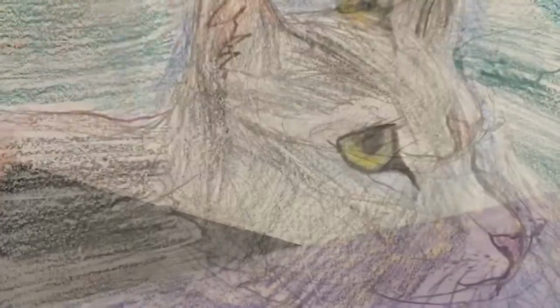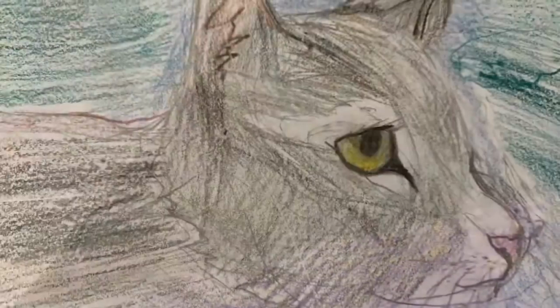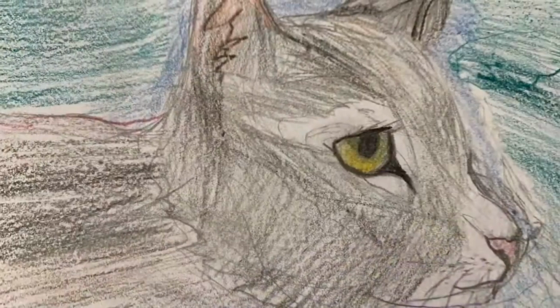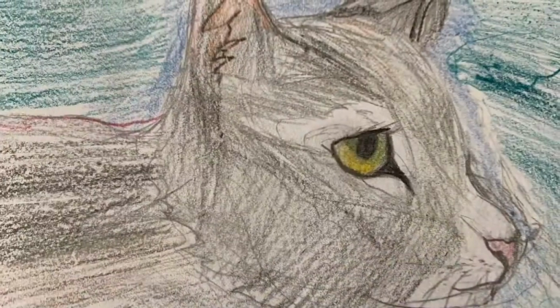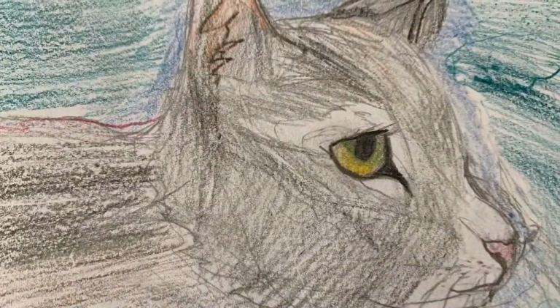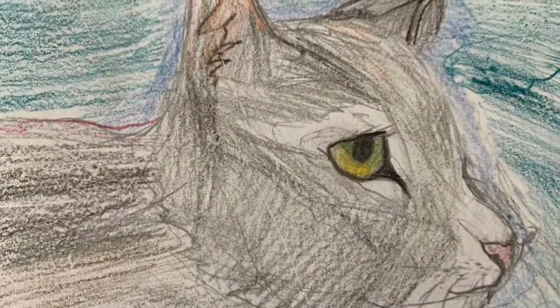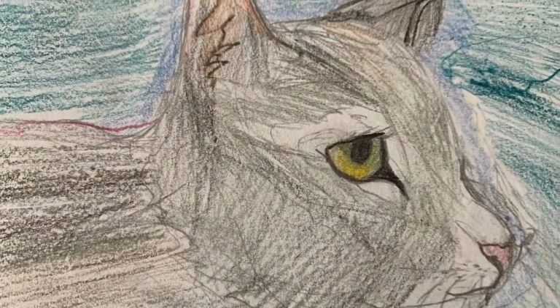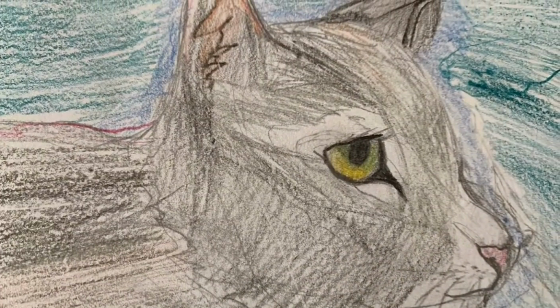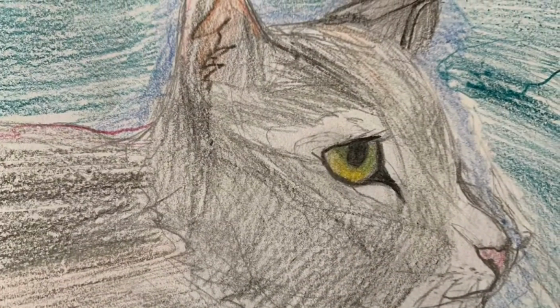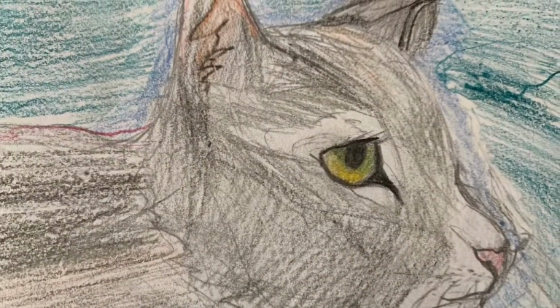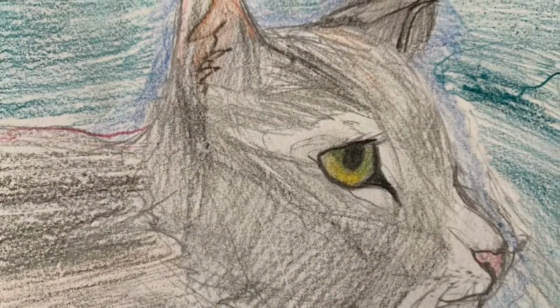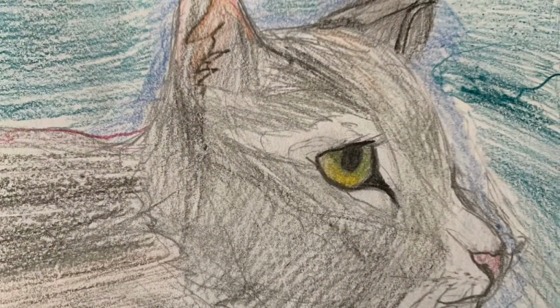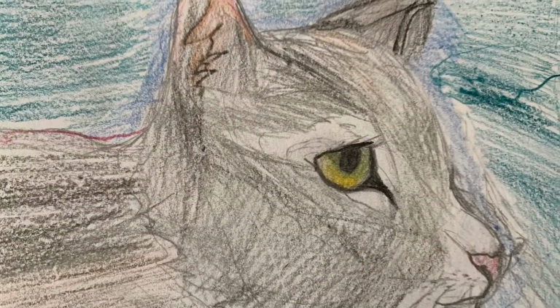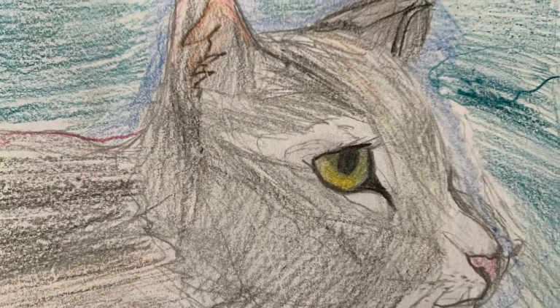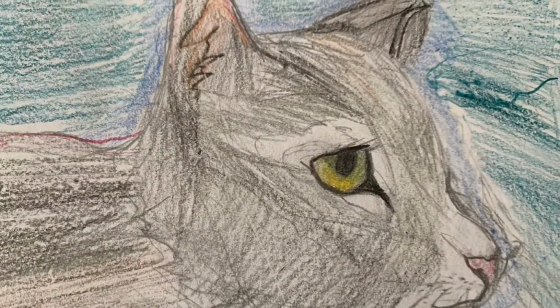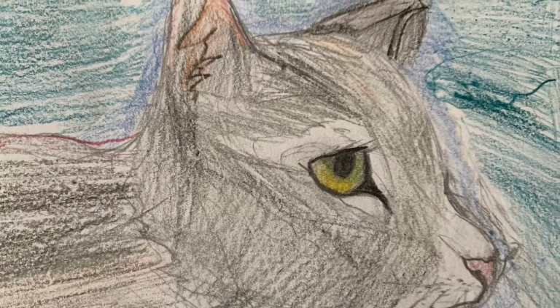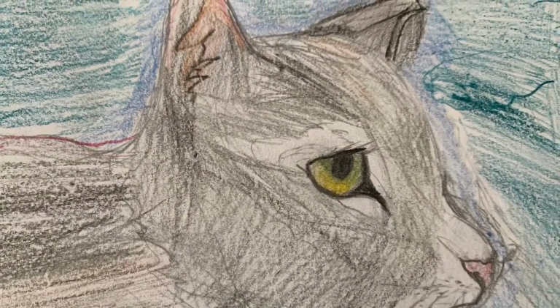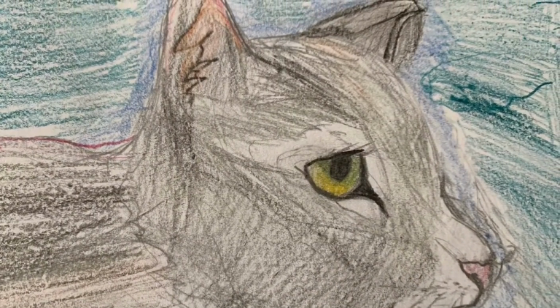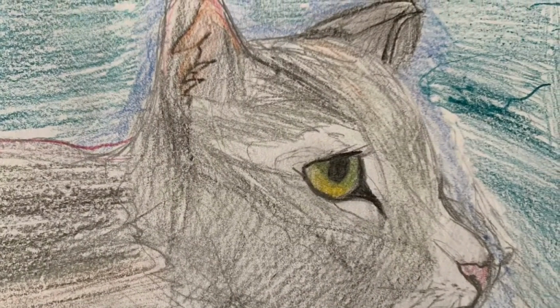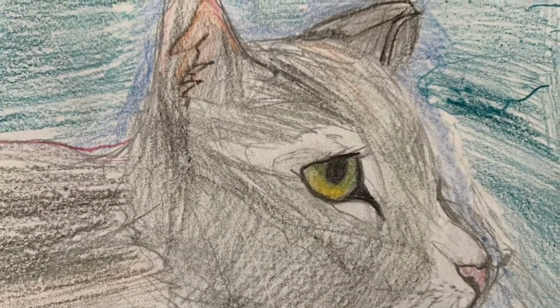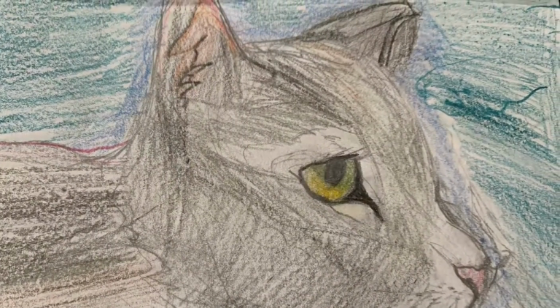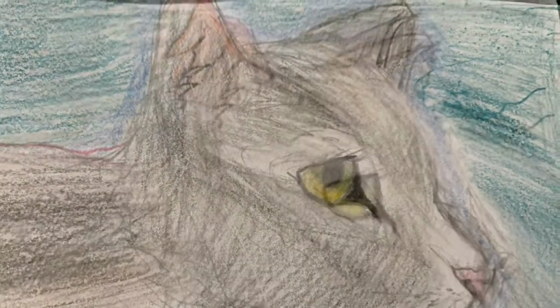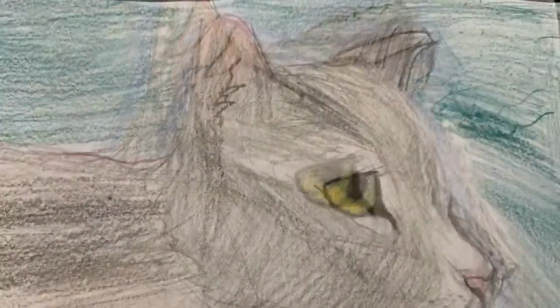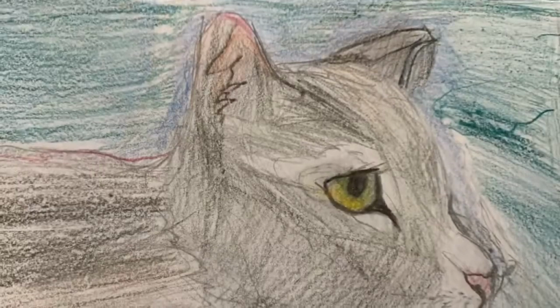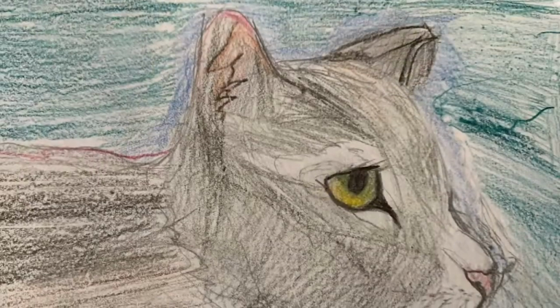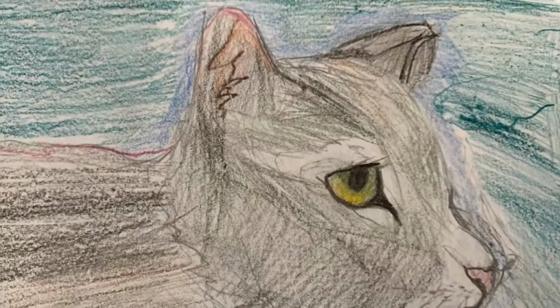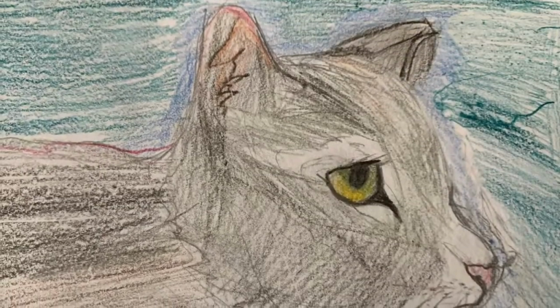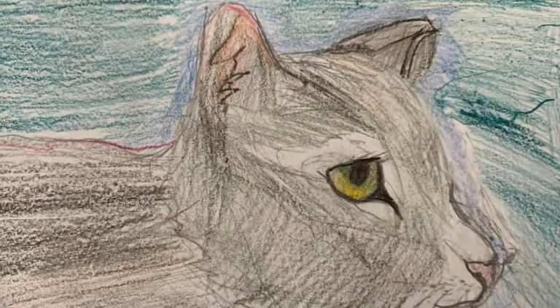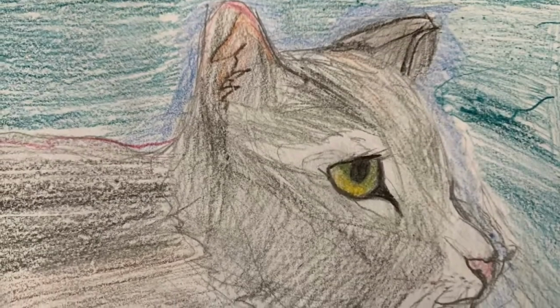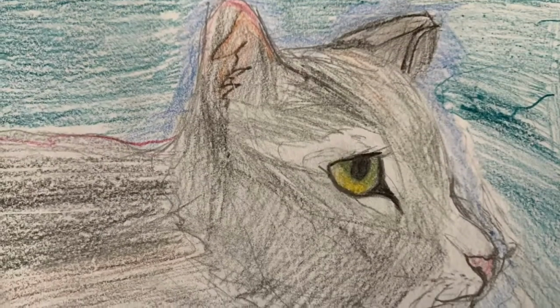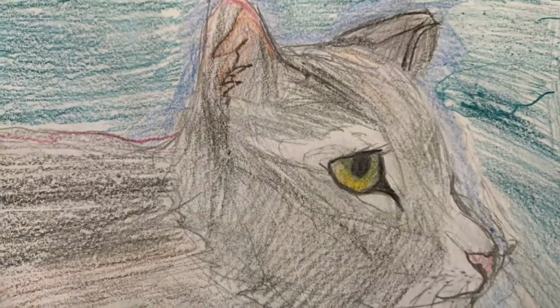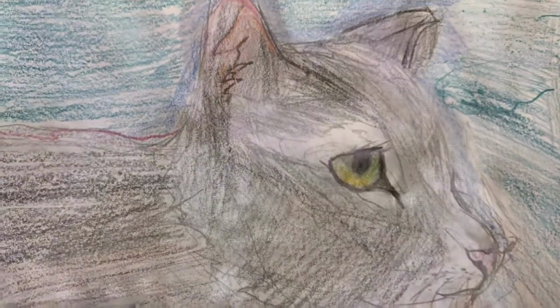So here is the final result. I hope you had fun learning how to draw a realistic cat — see you next time! Bye!